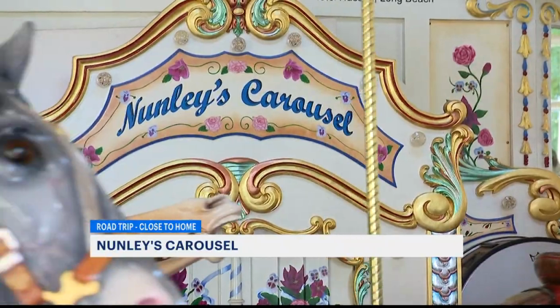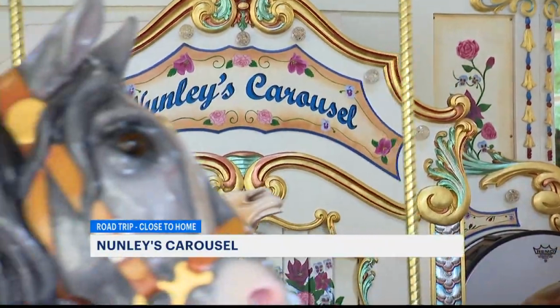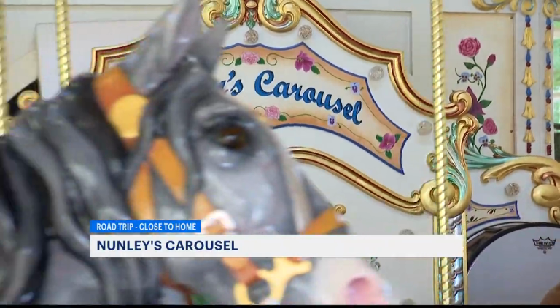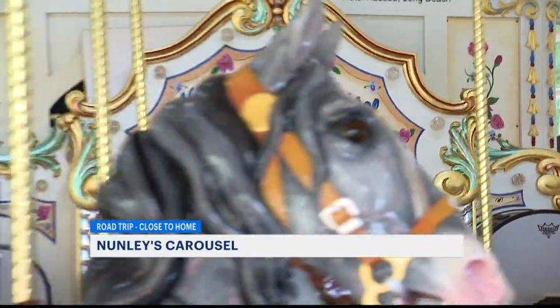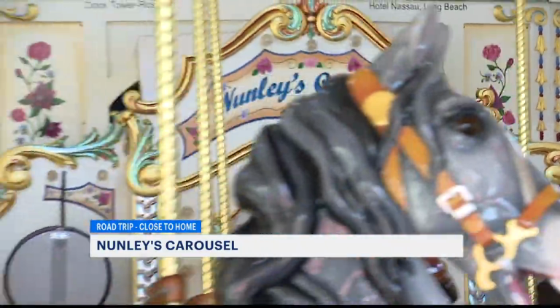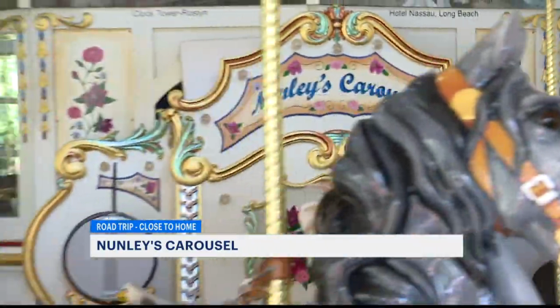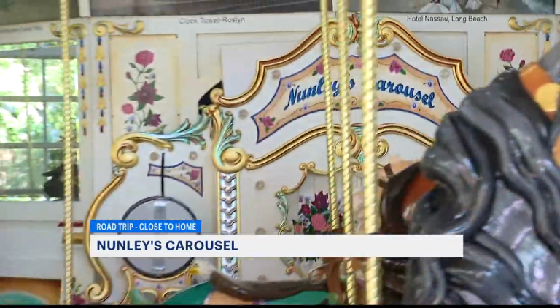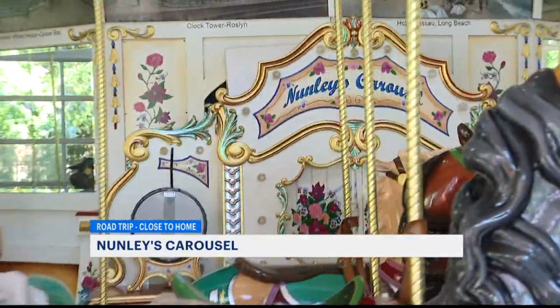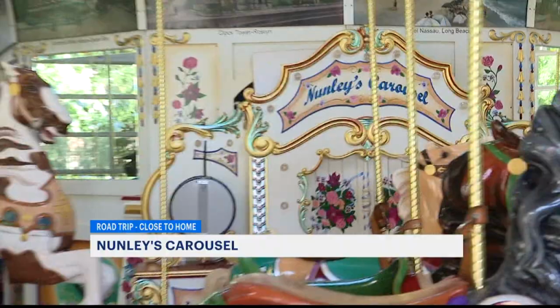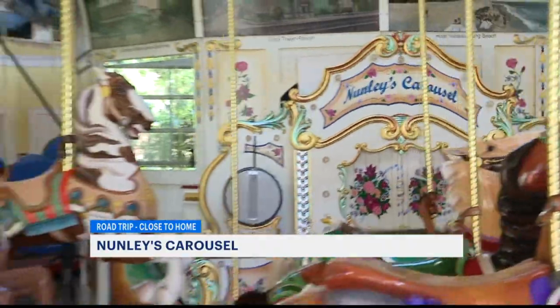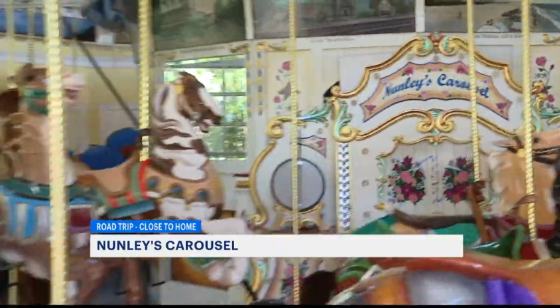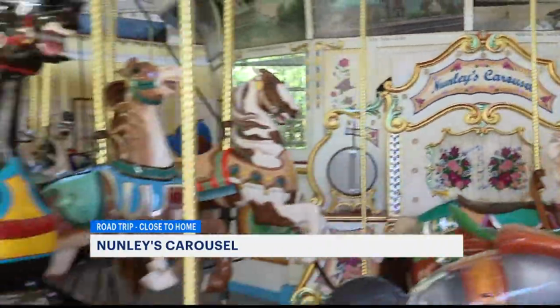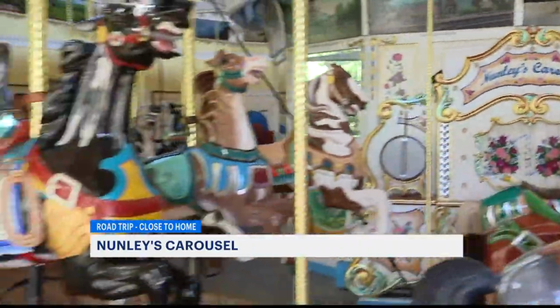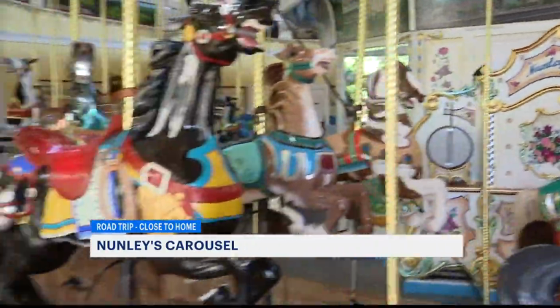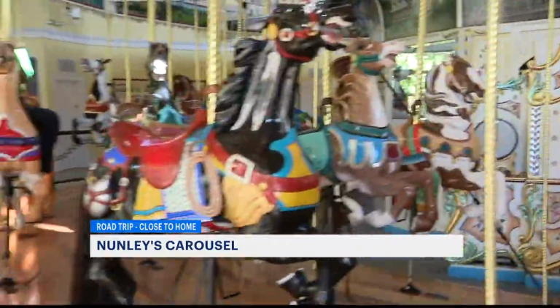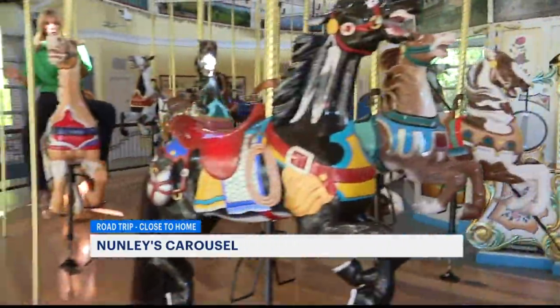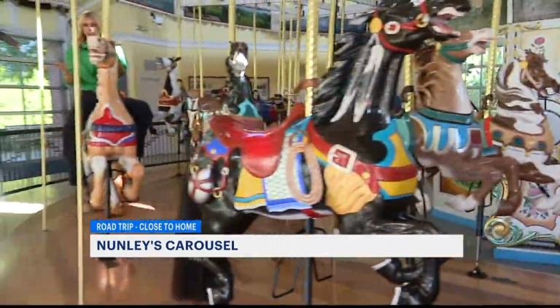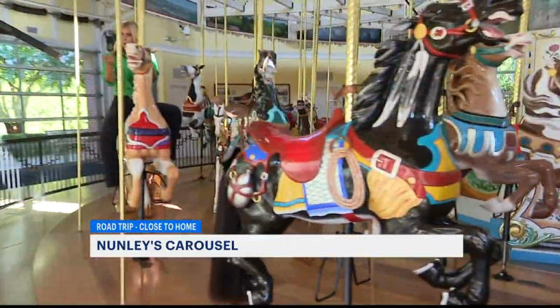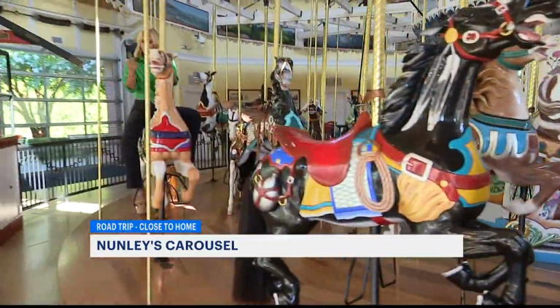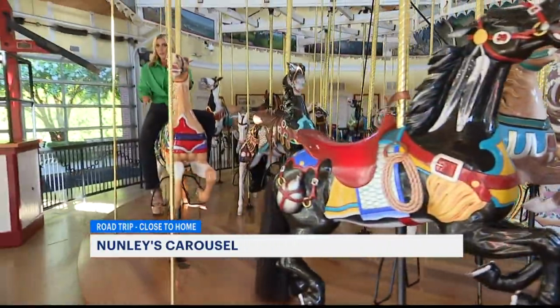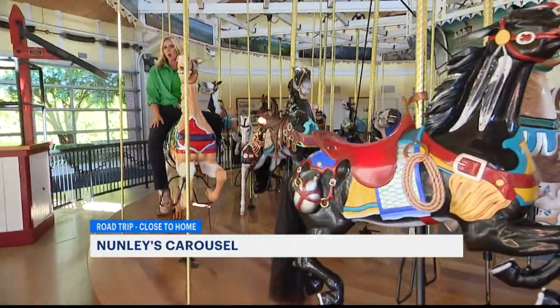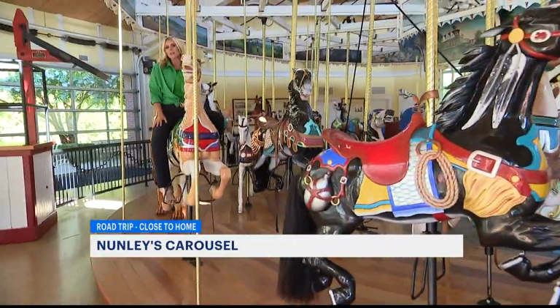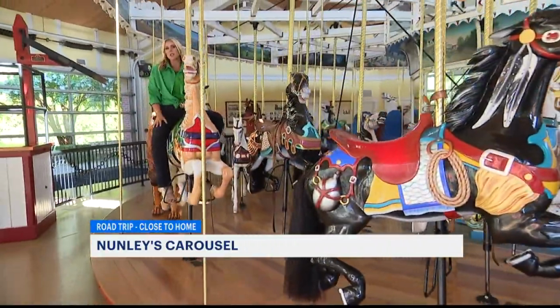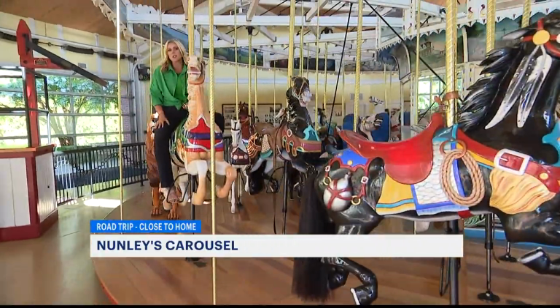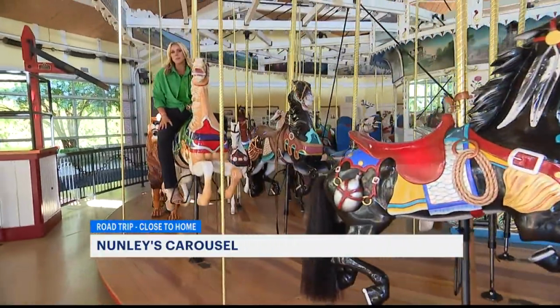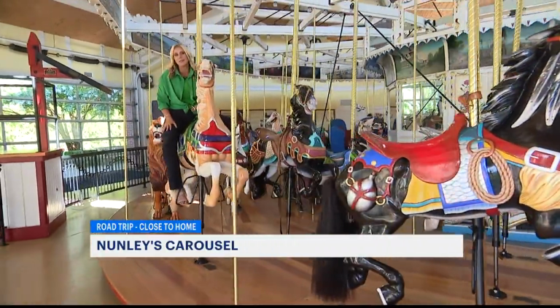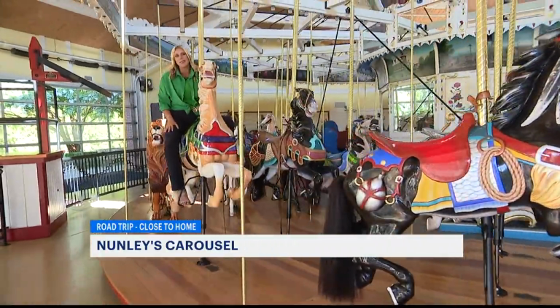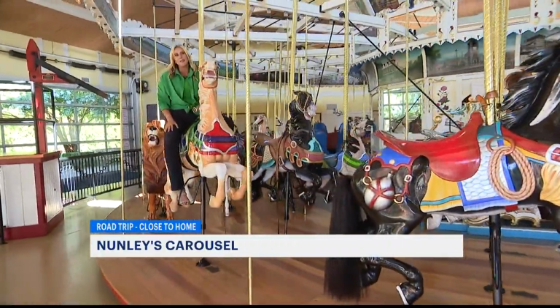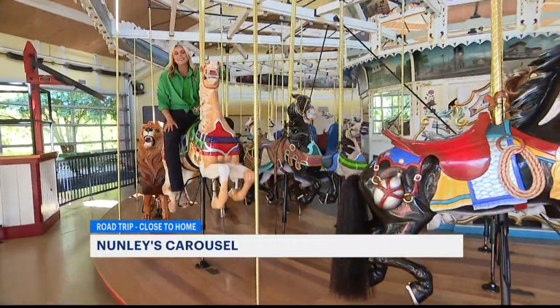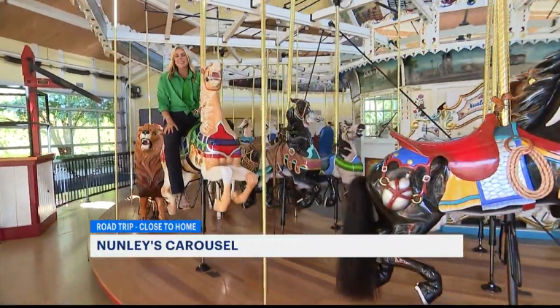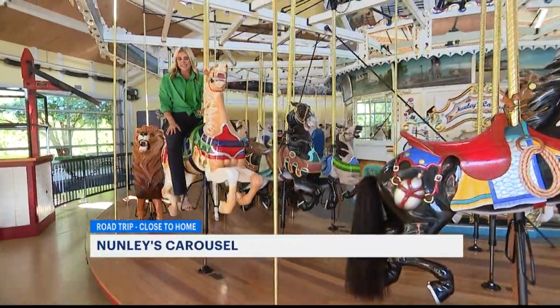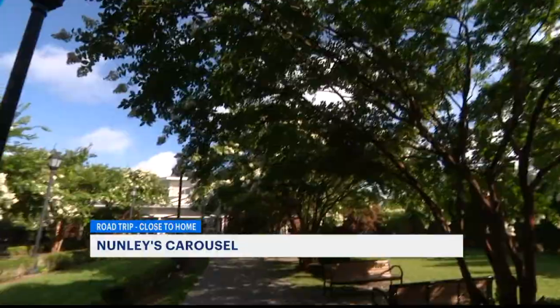Nunley's is open from Thursday to Sunday from 11 to 4. And if you're a member of the Long Island Children's Museum, you get discounted tickets.